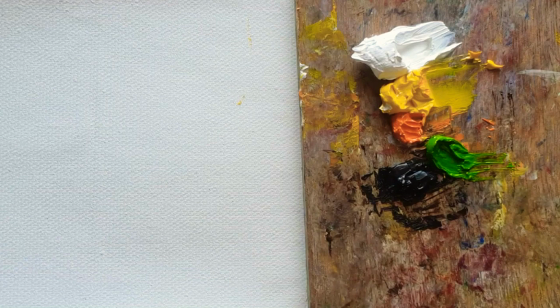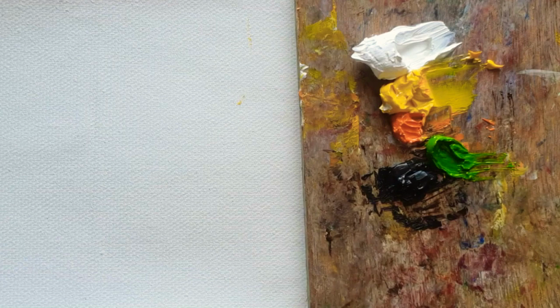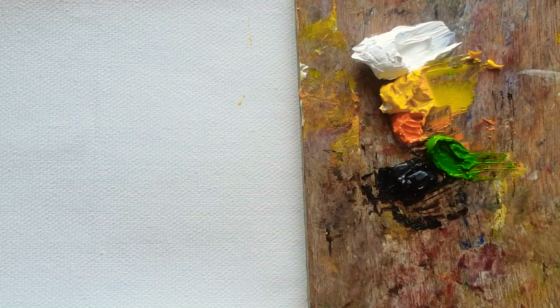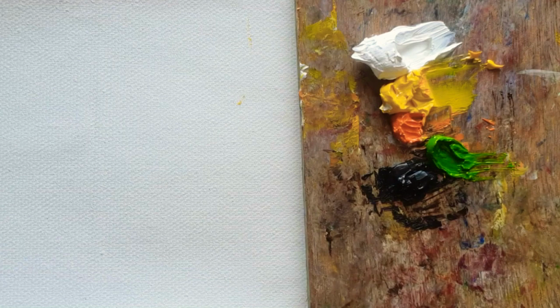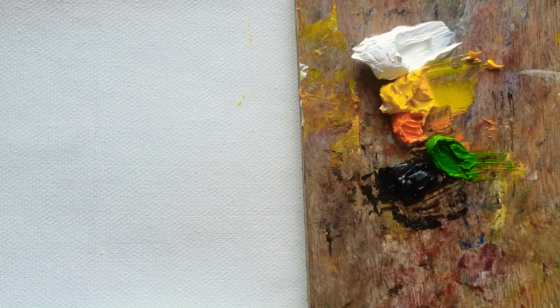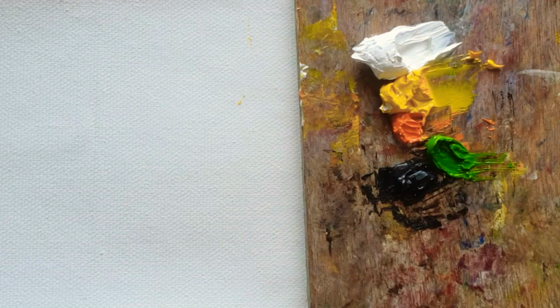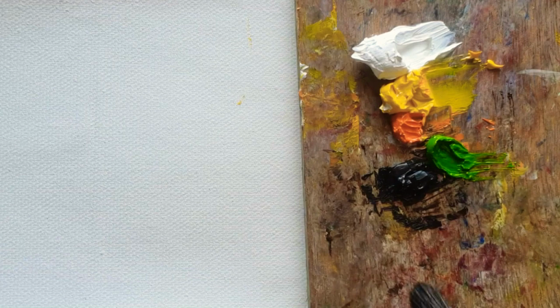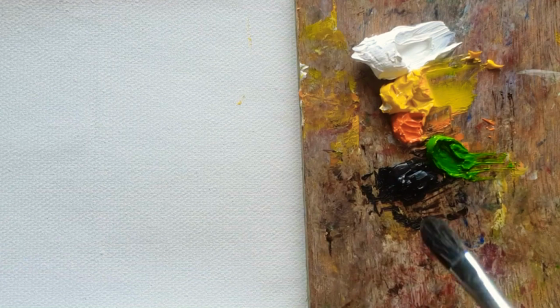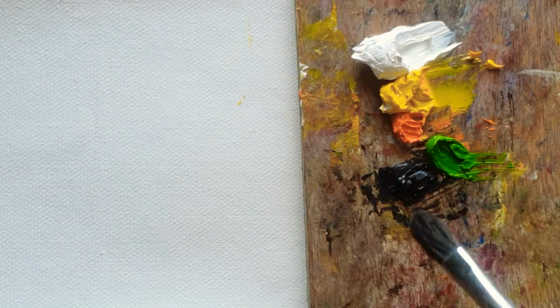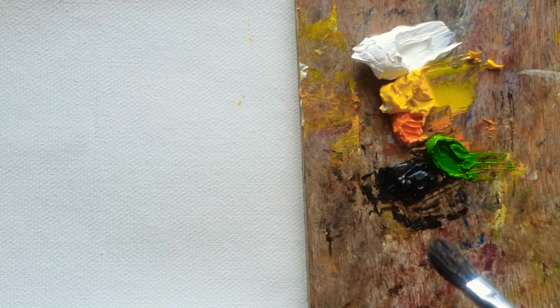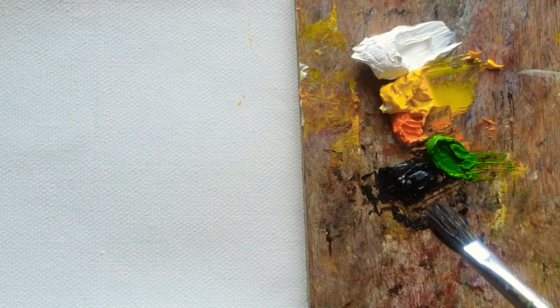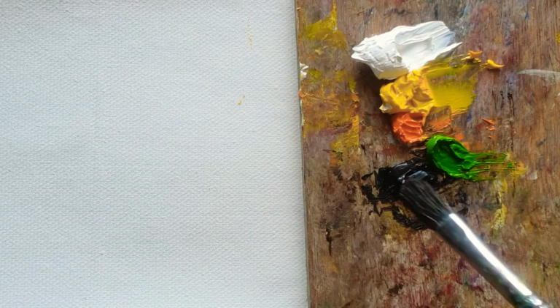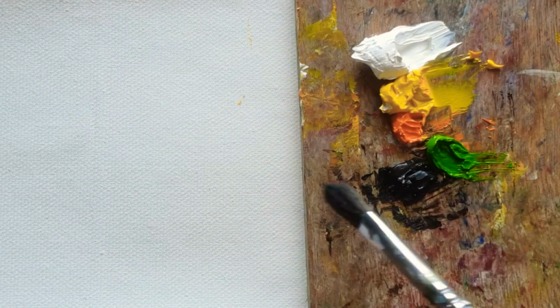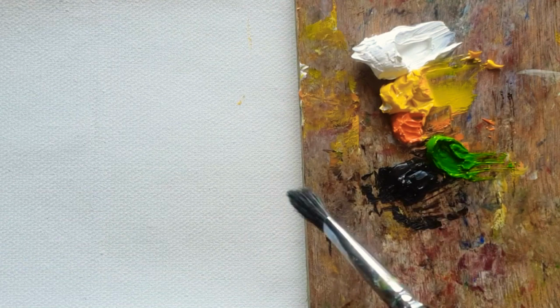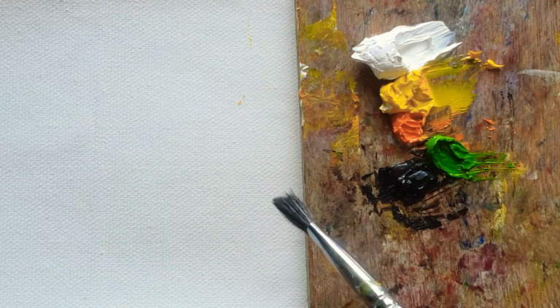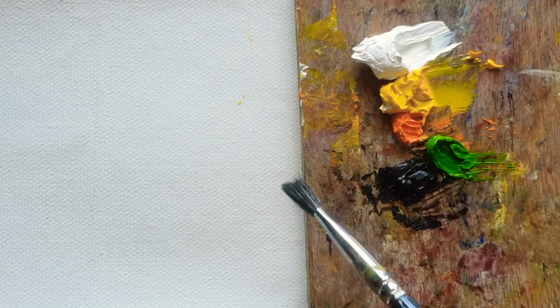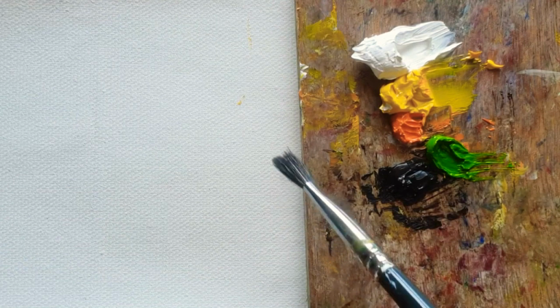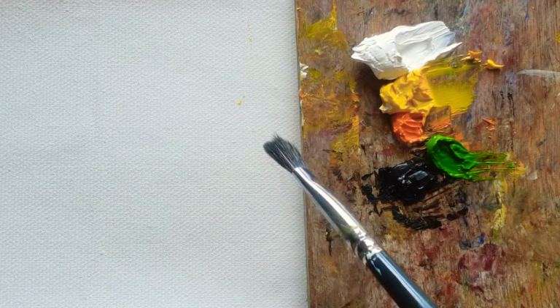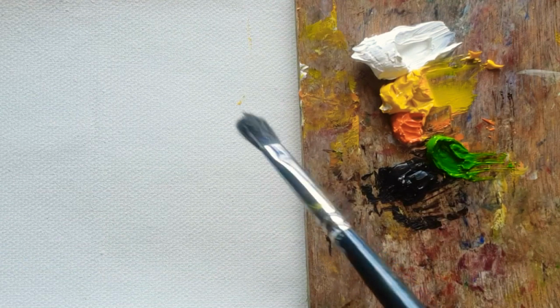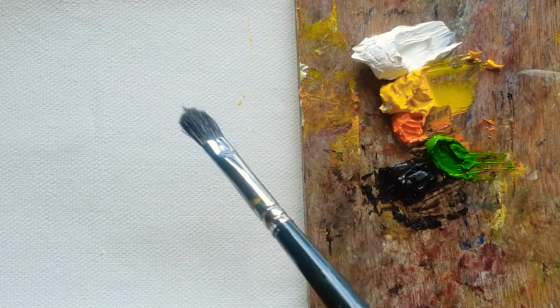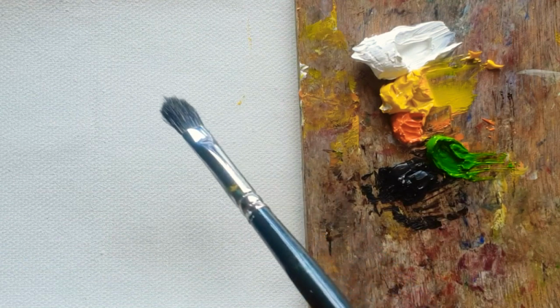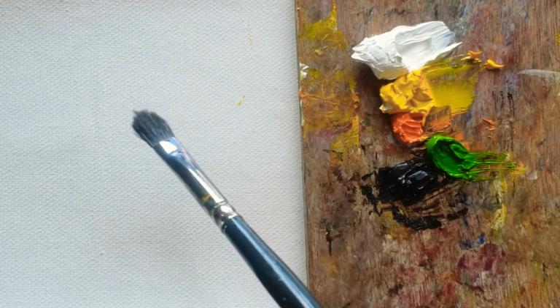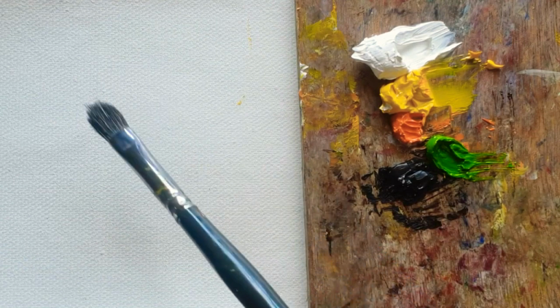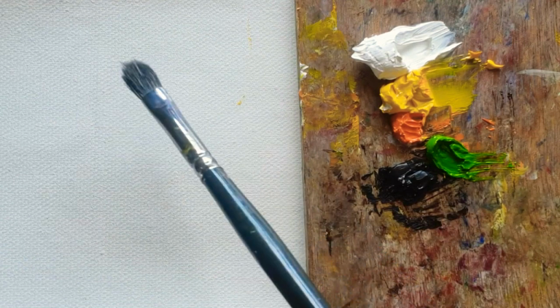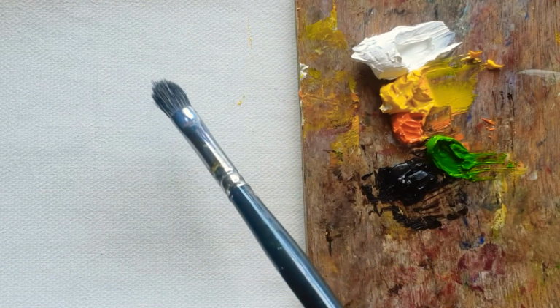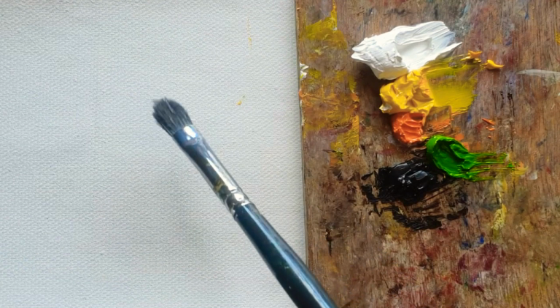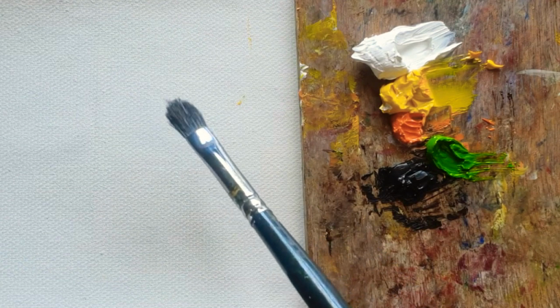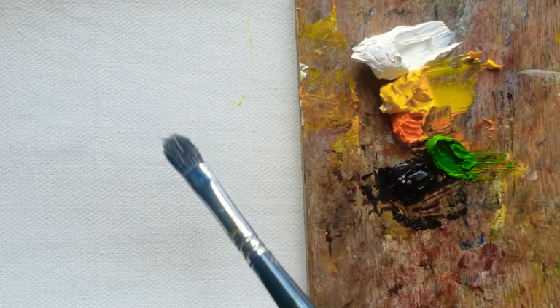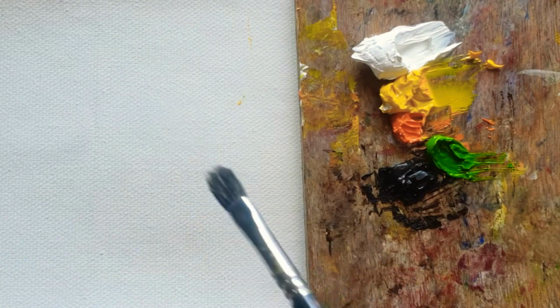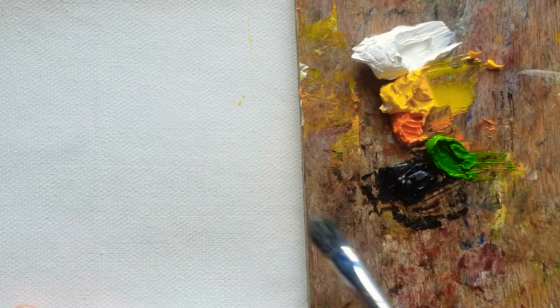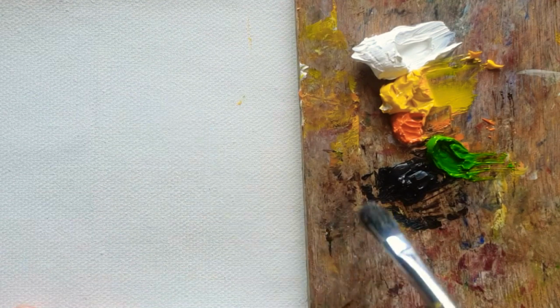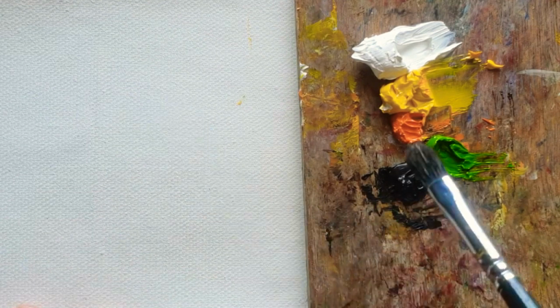Hi everyone, today I'm going to paint the lovely yellow daisies.